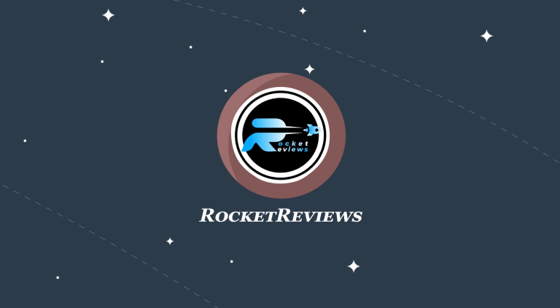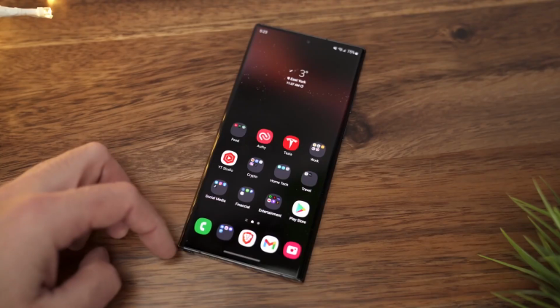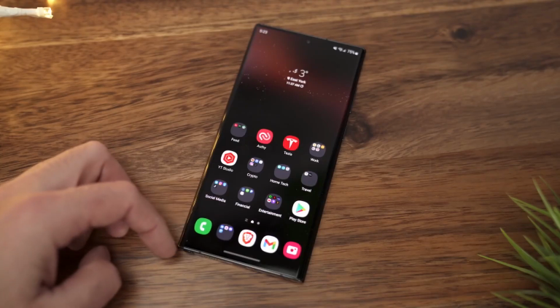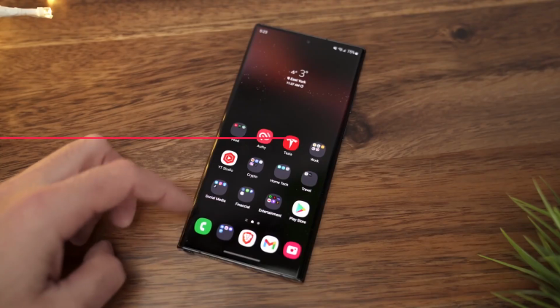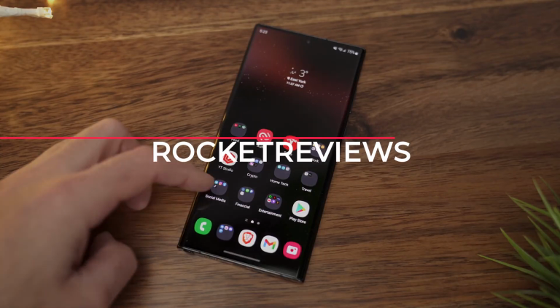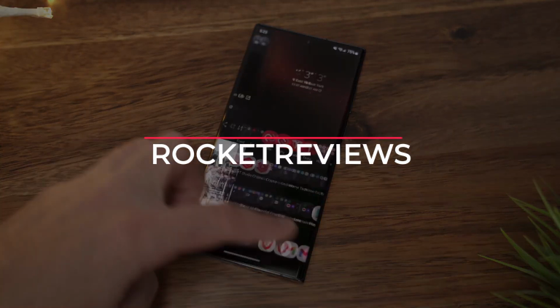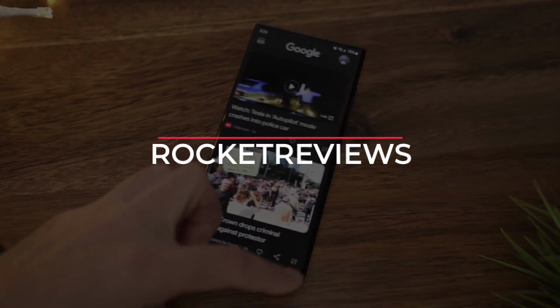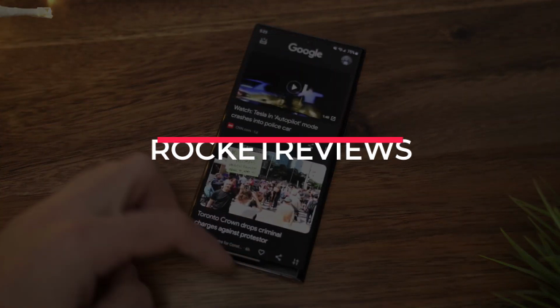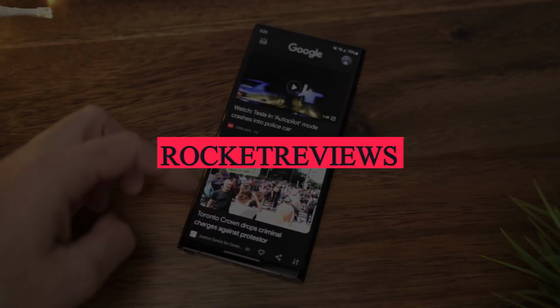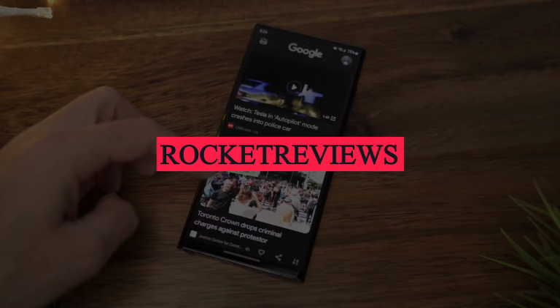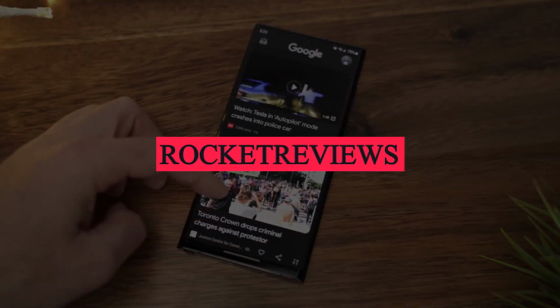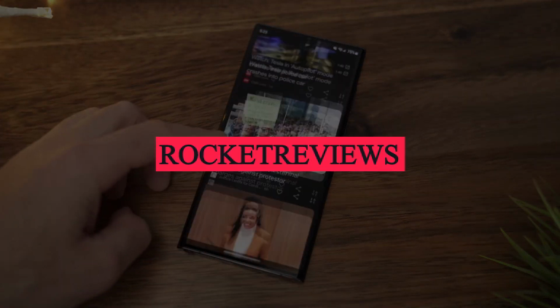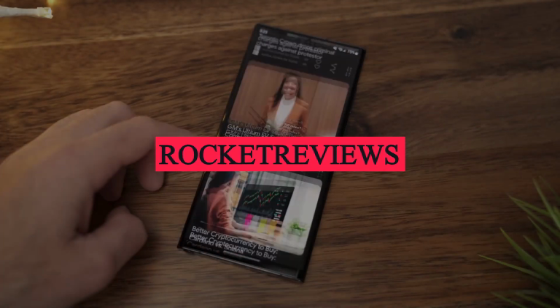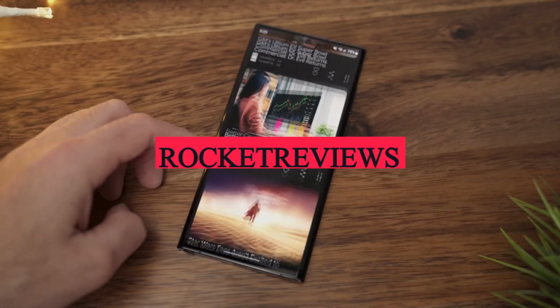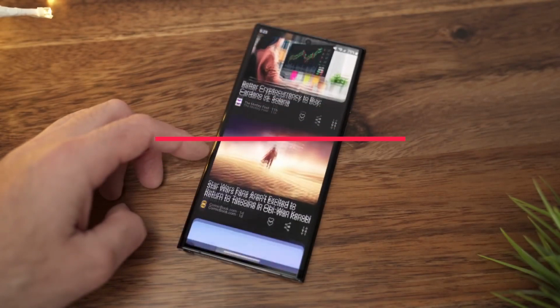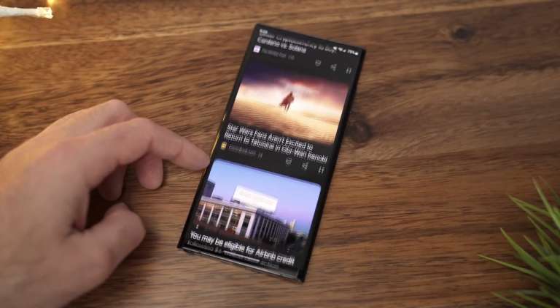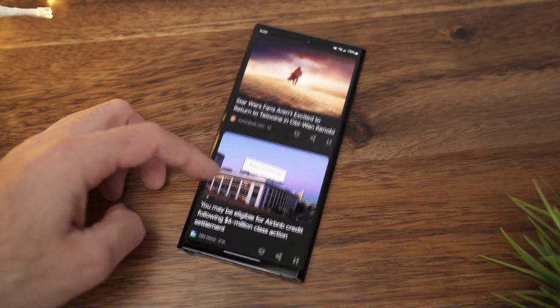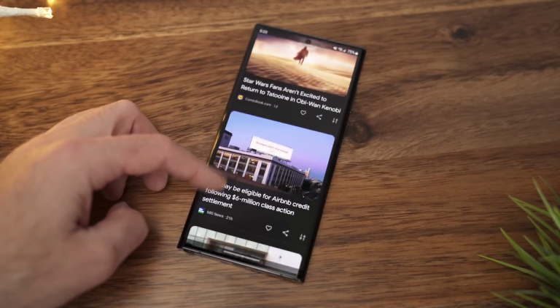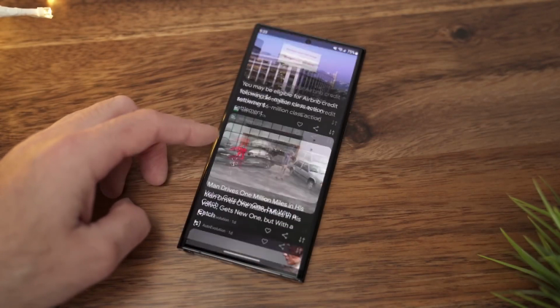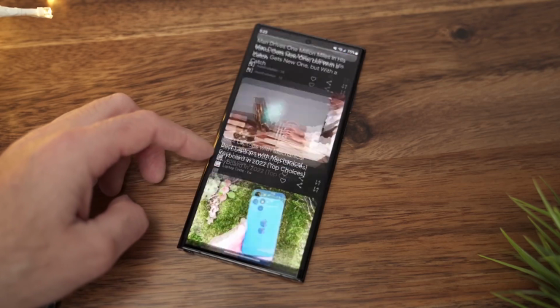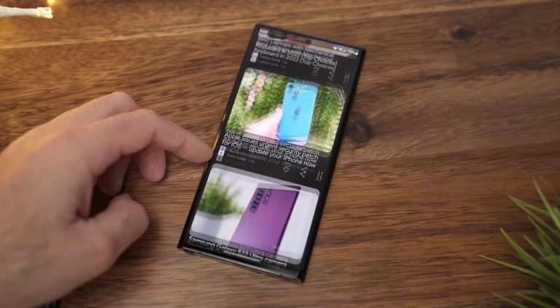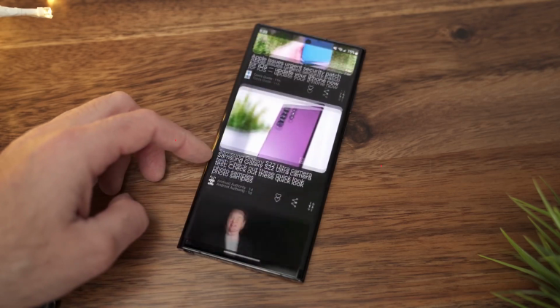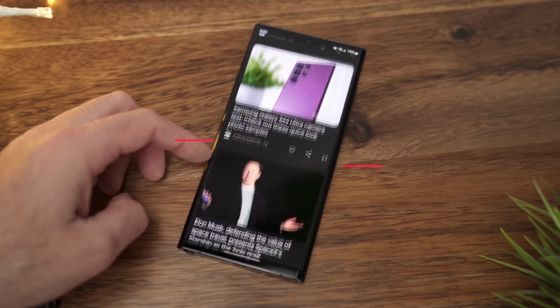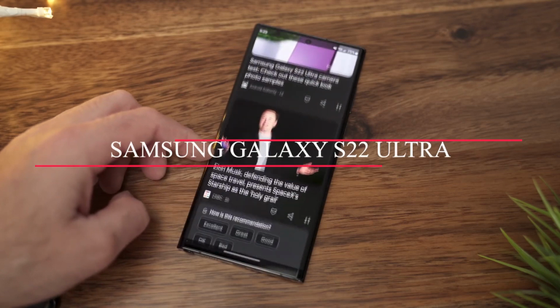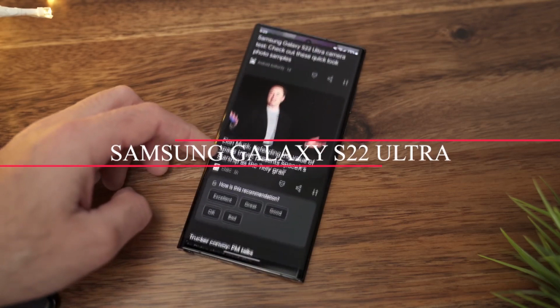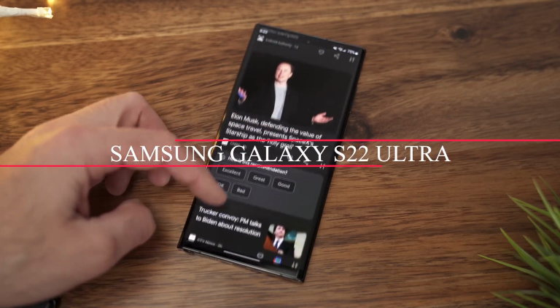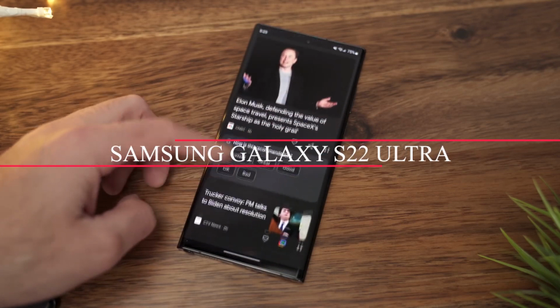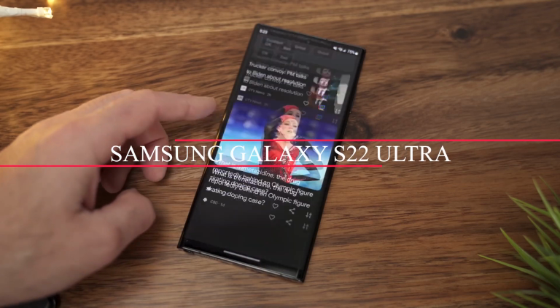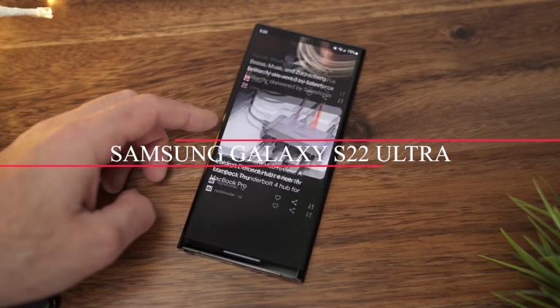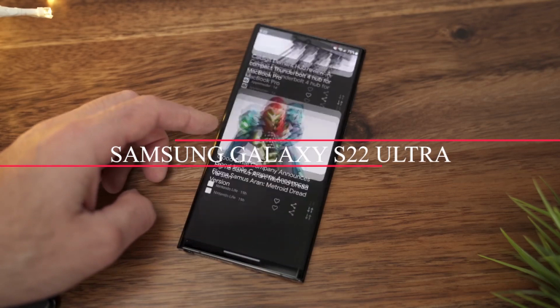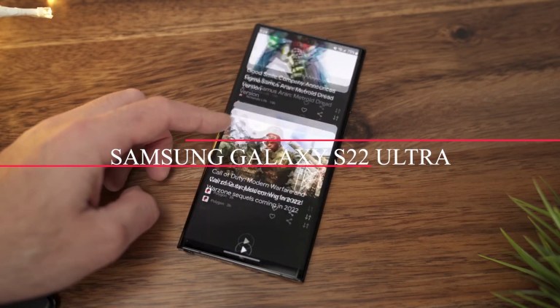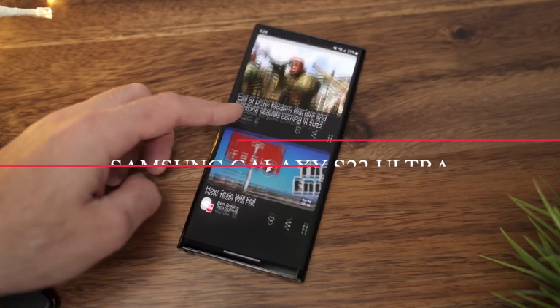Hello and welcome to Rocket Reviews. In today's video, we're going to be doing a review of the Samsung Galaxy S22 Ultra.